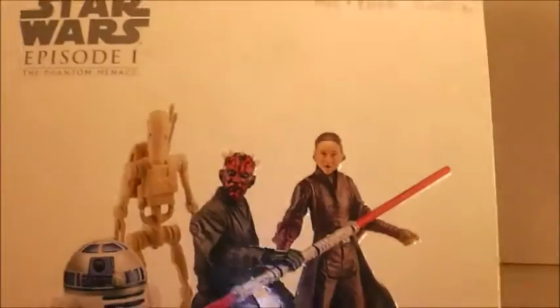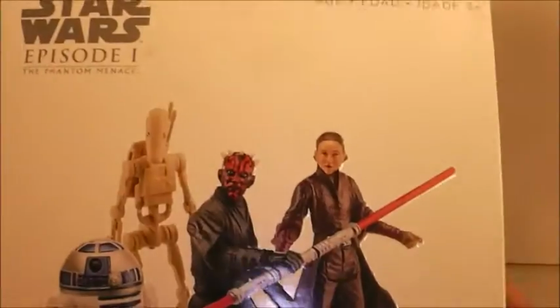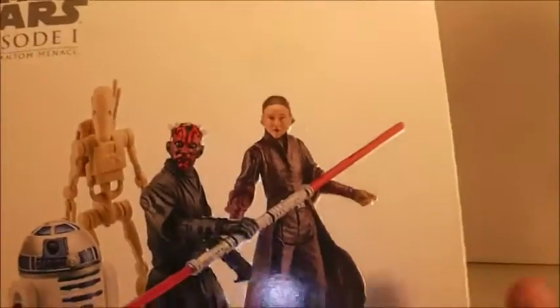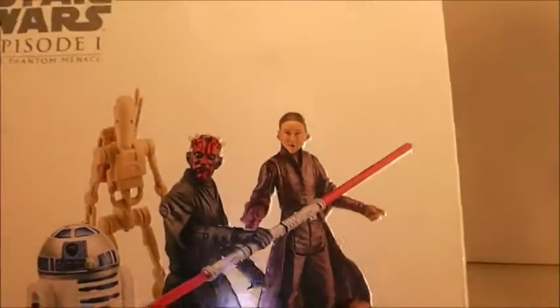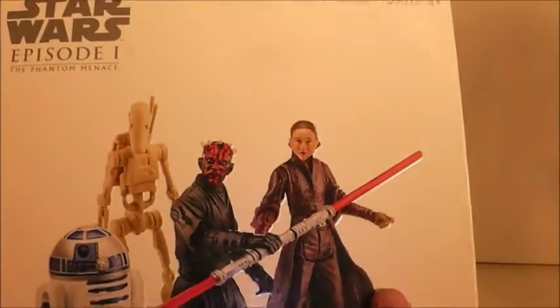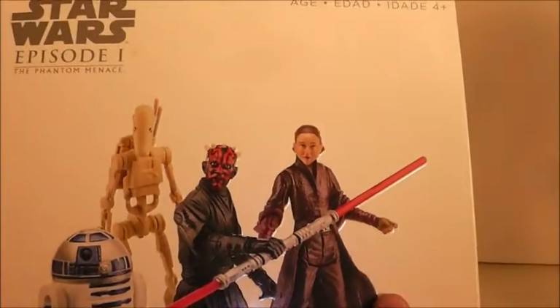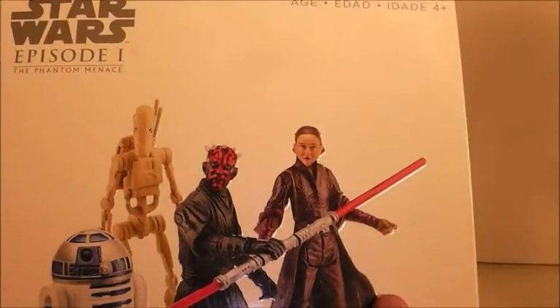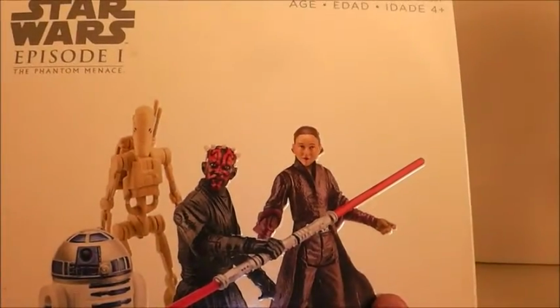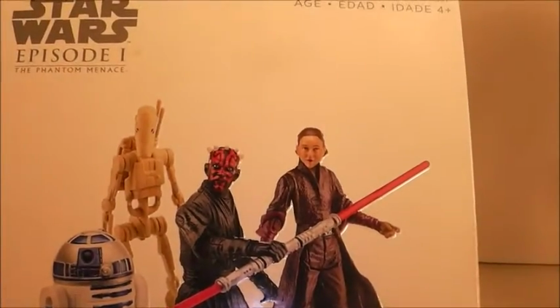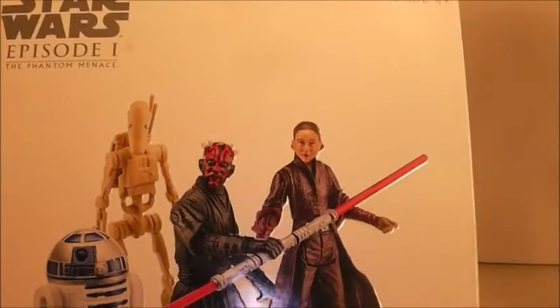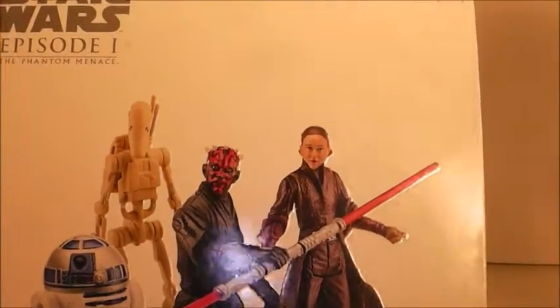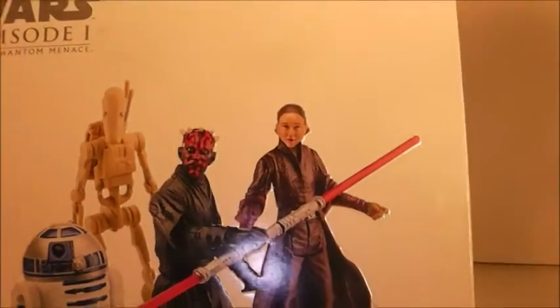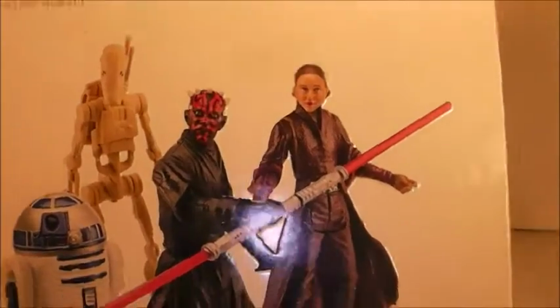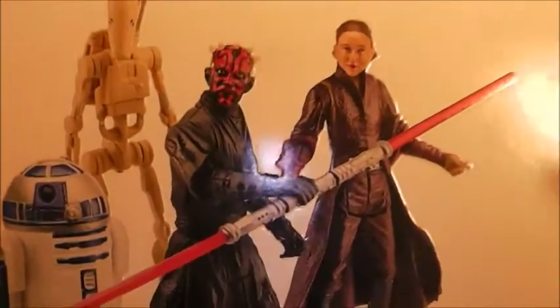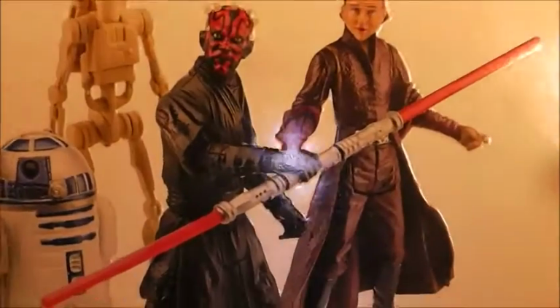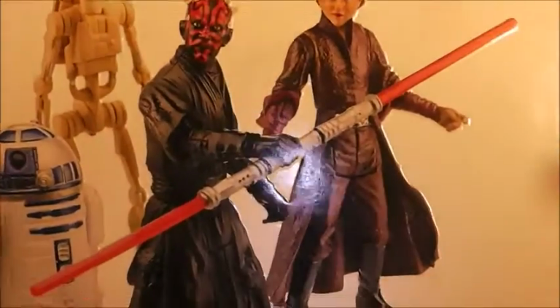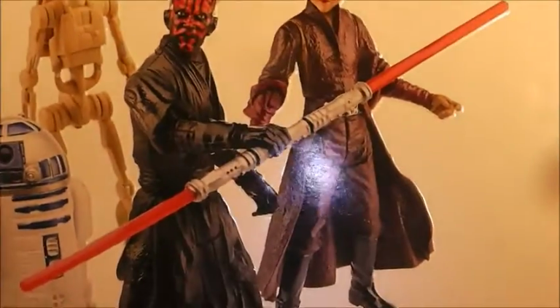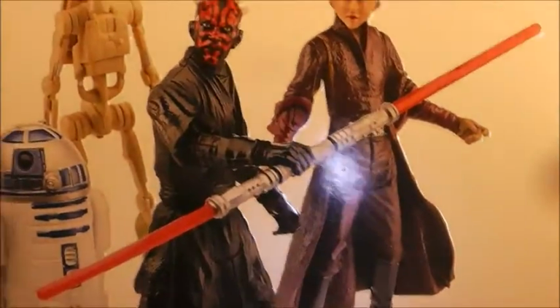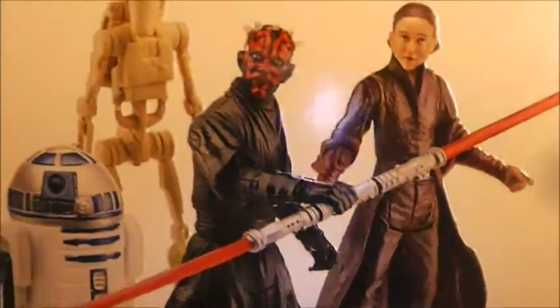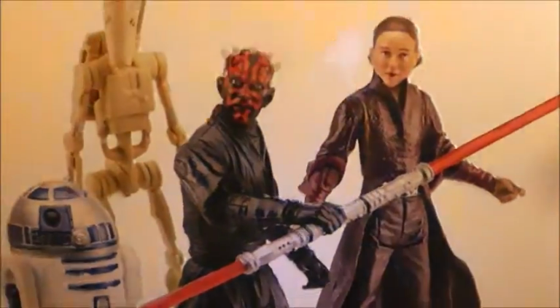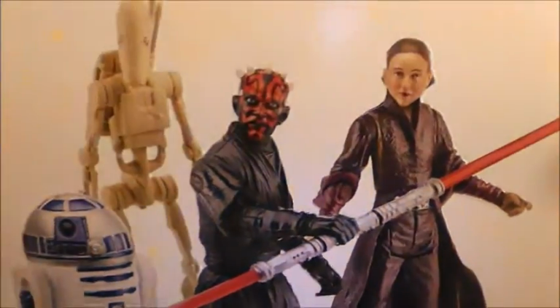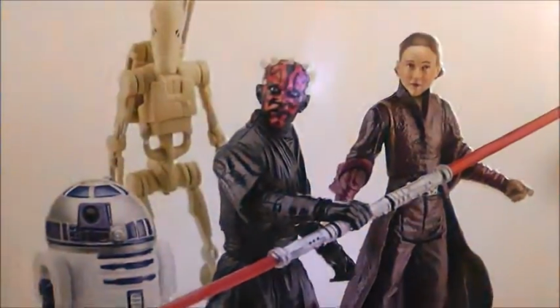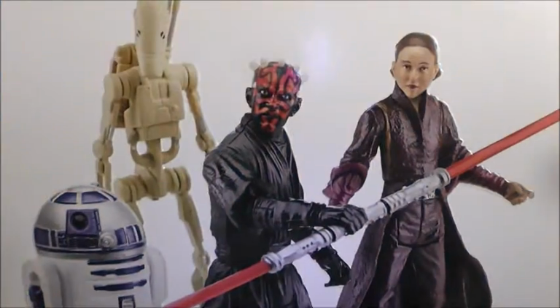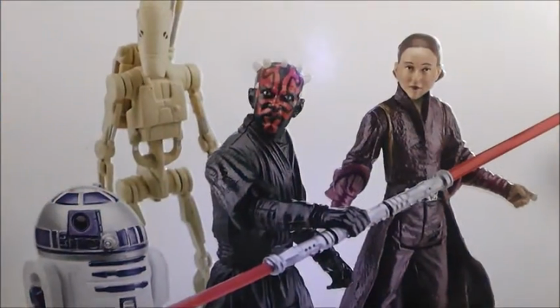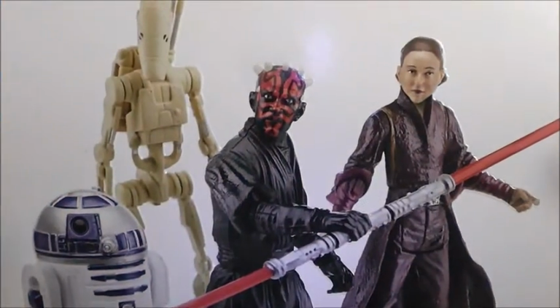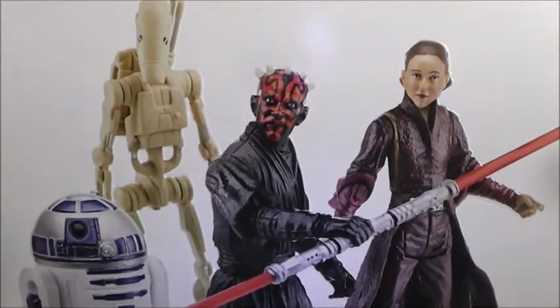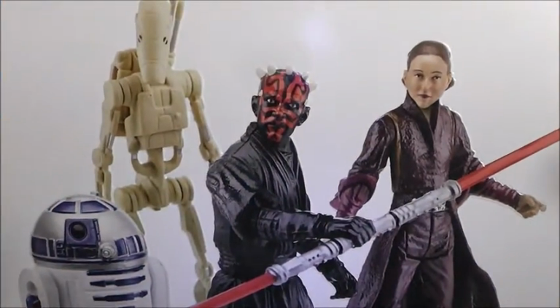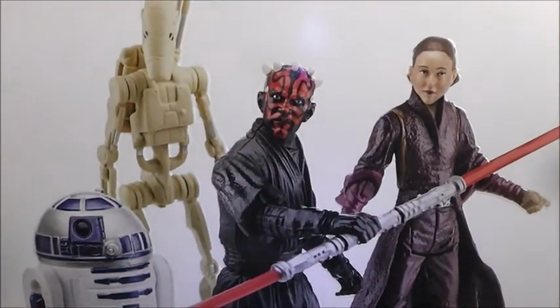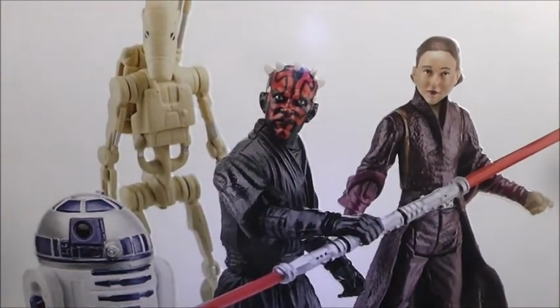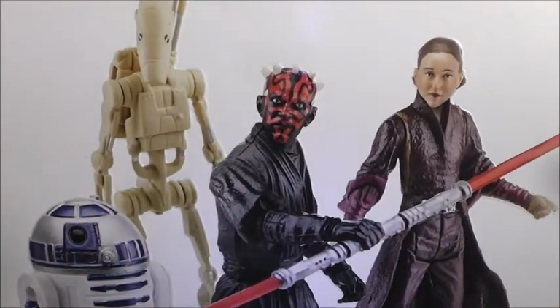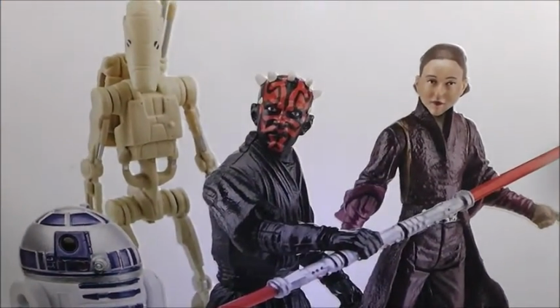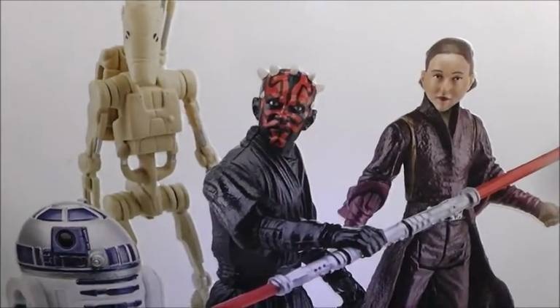You should actually still be able to find this in stores, so that's one way of getting this Padme figure as well.